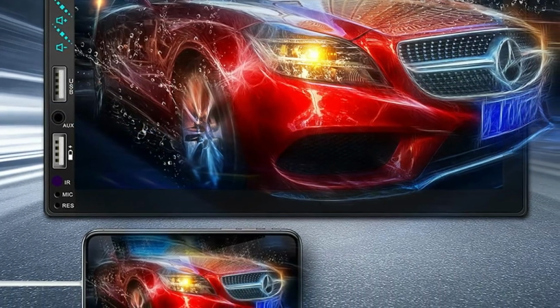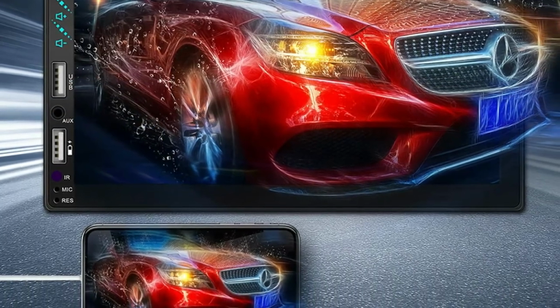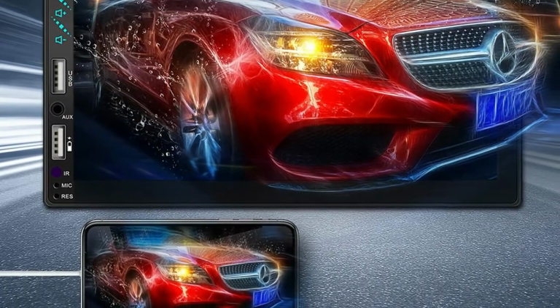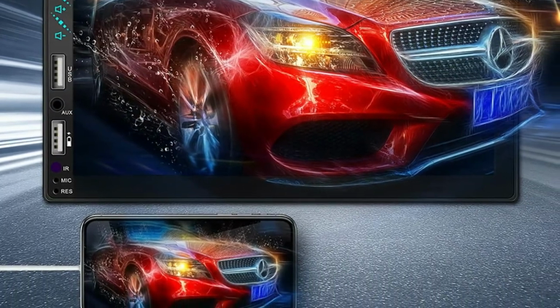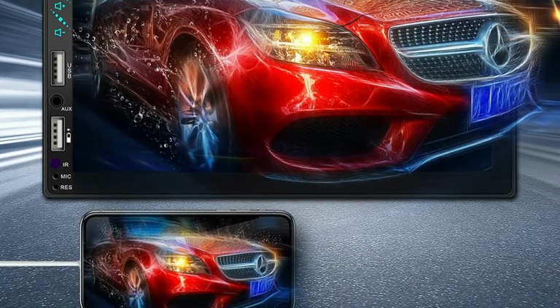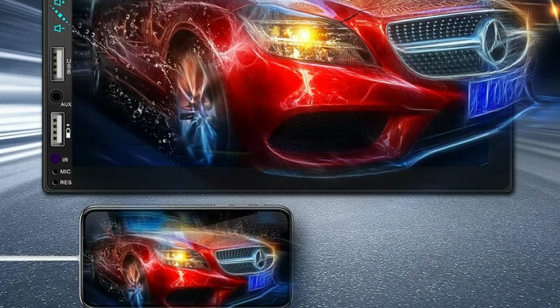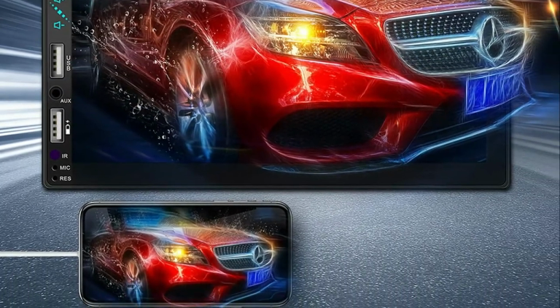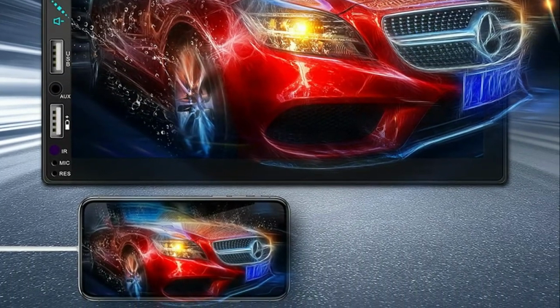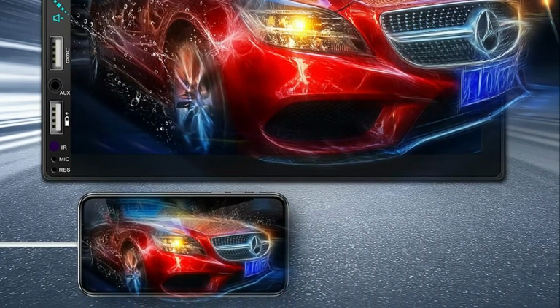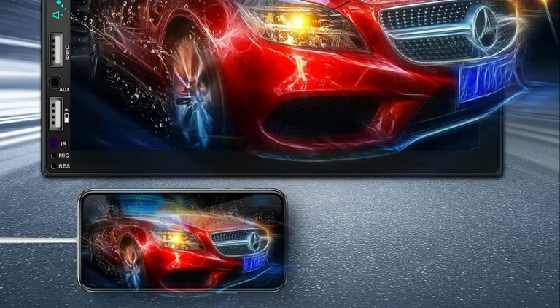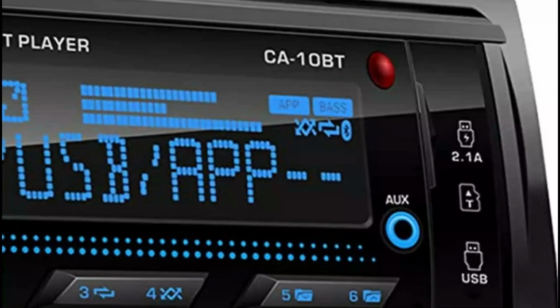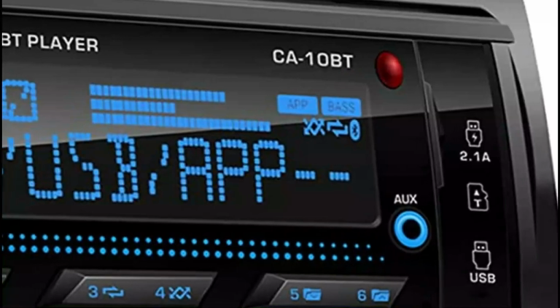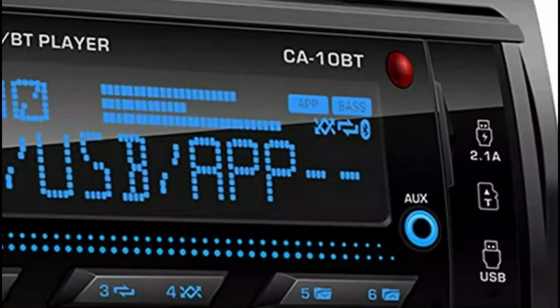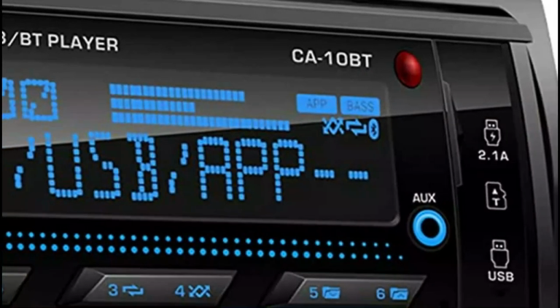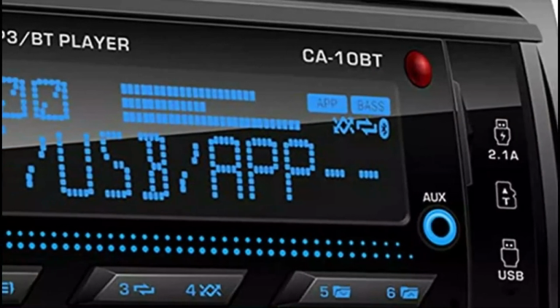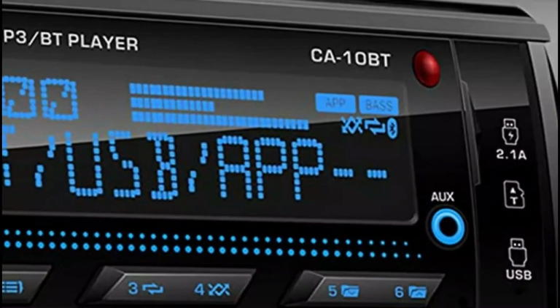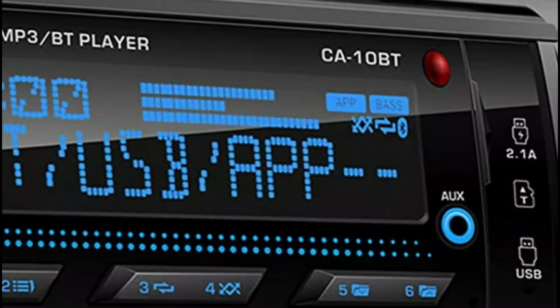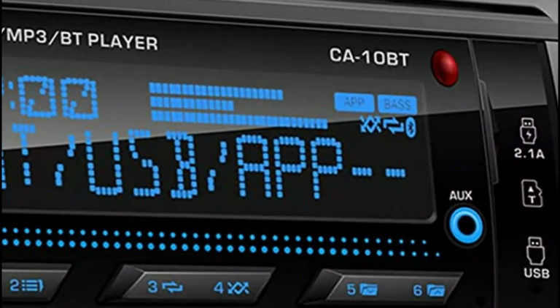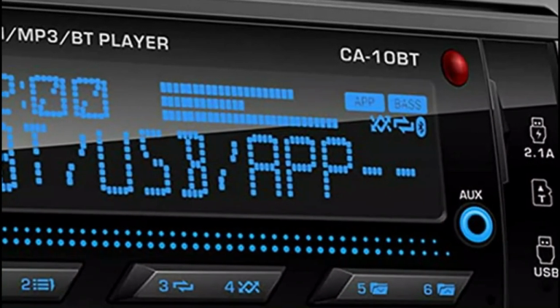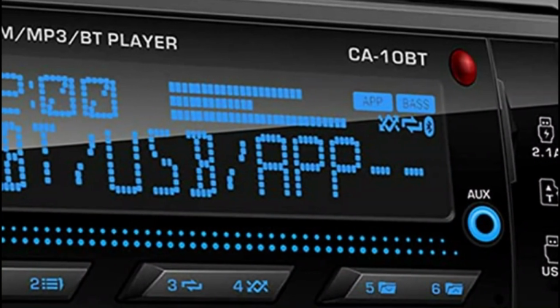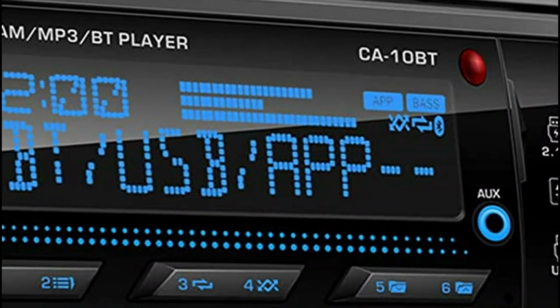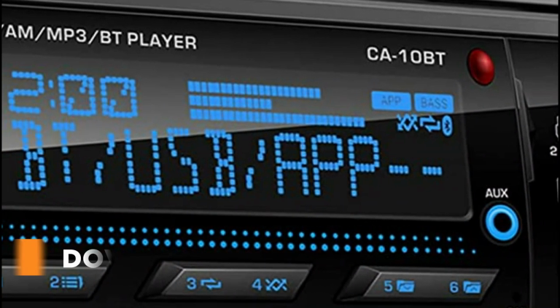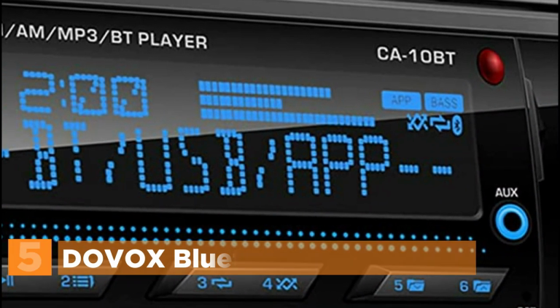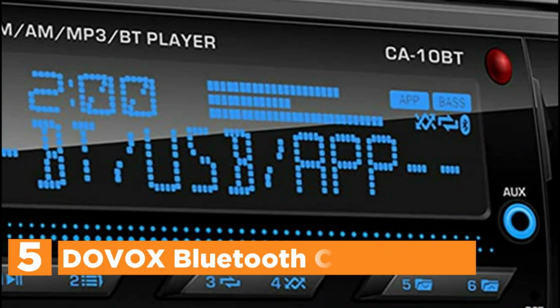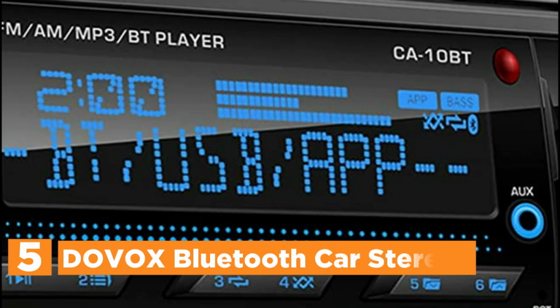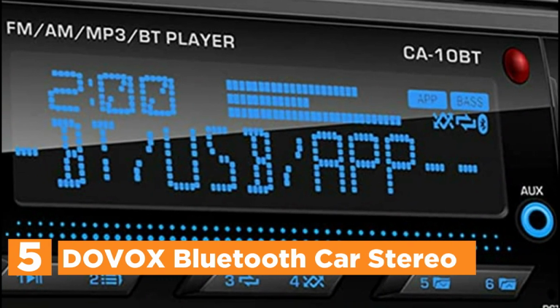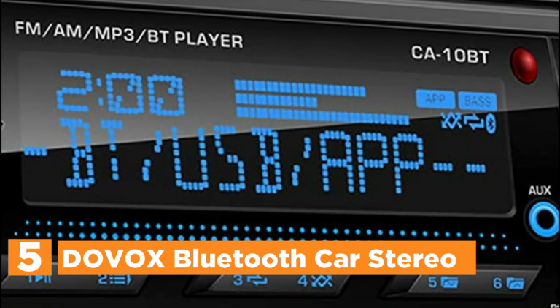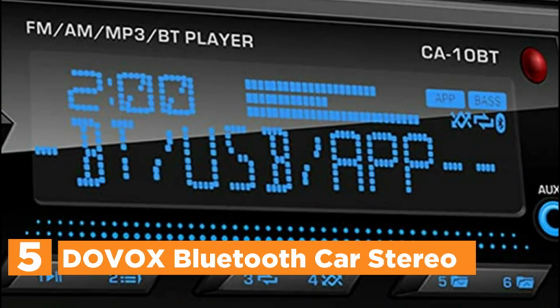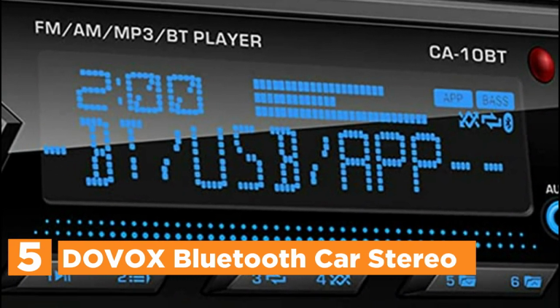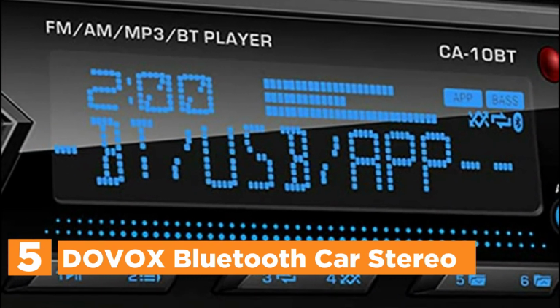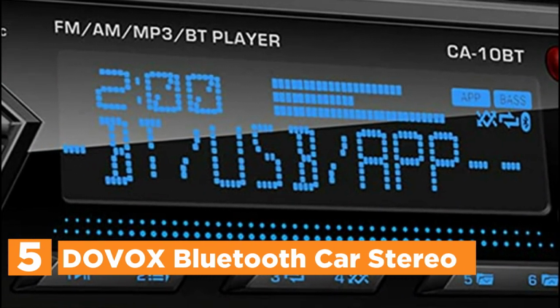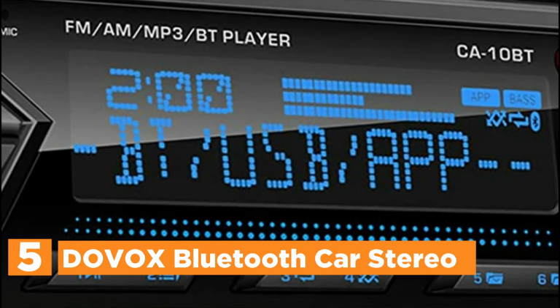Let's get started. Starting off our list at number 5, the Dovox Bluetooth Car Stereo.